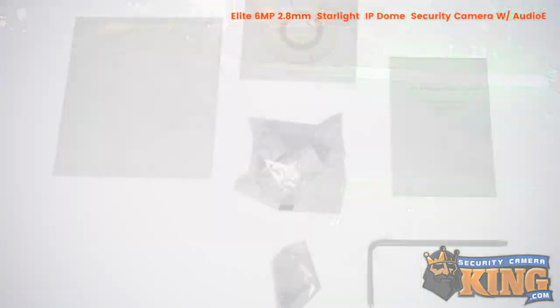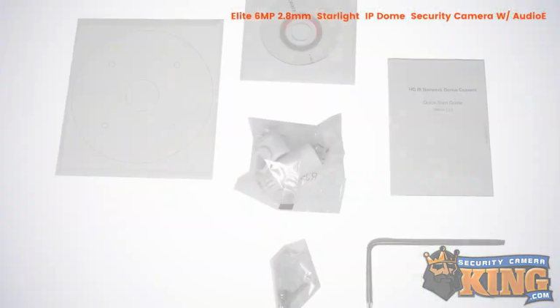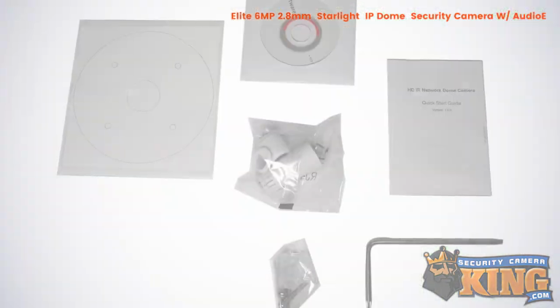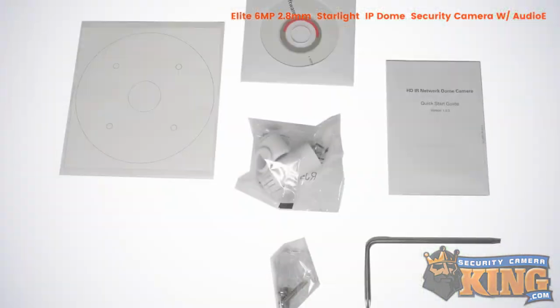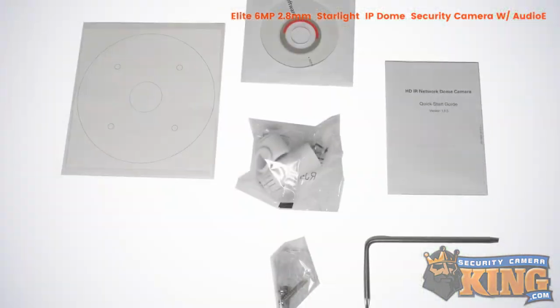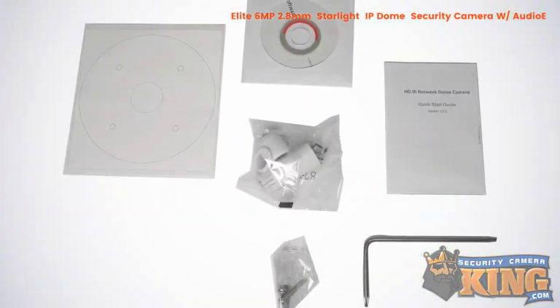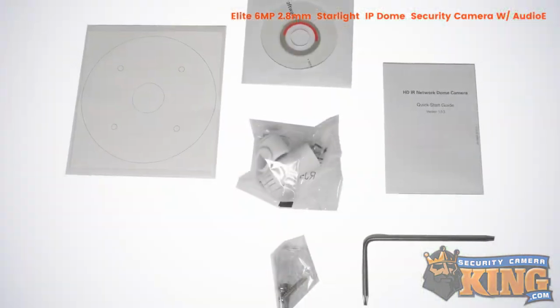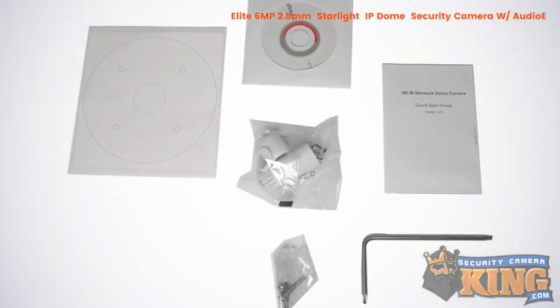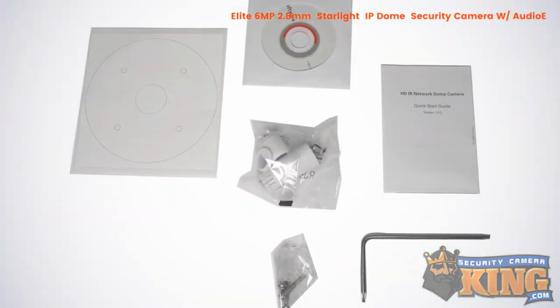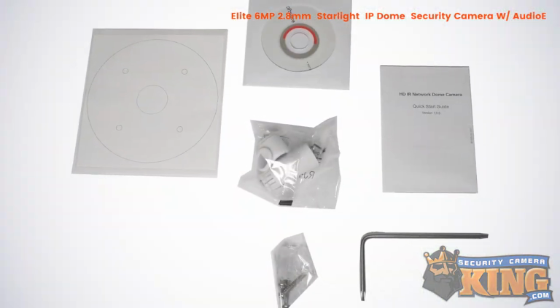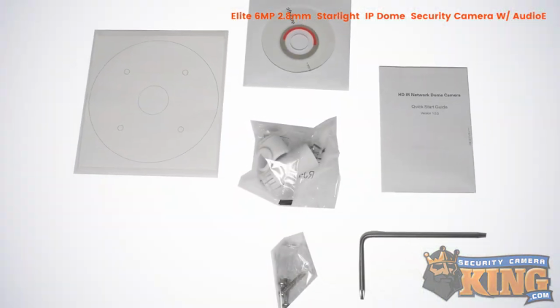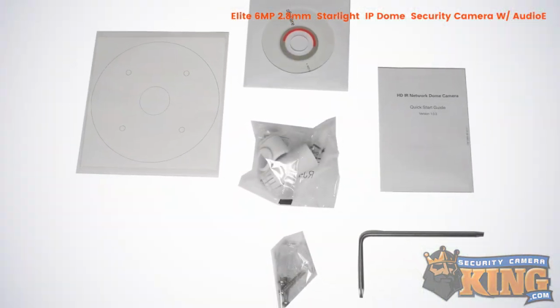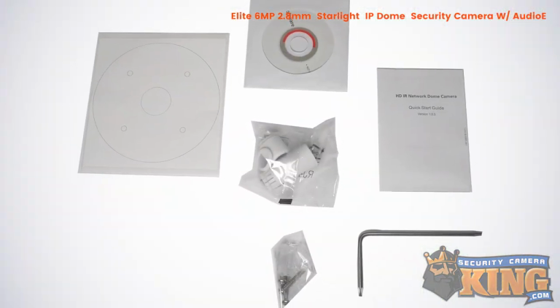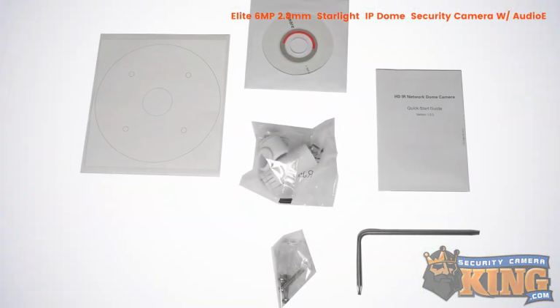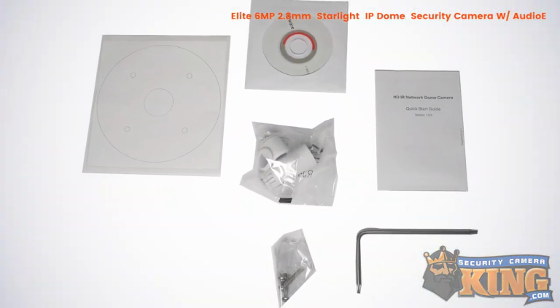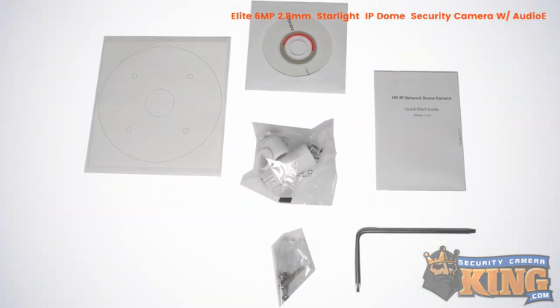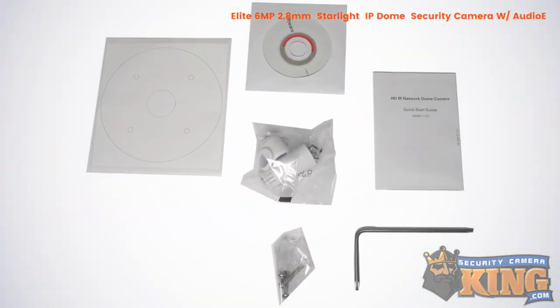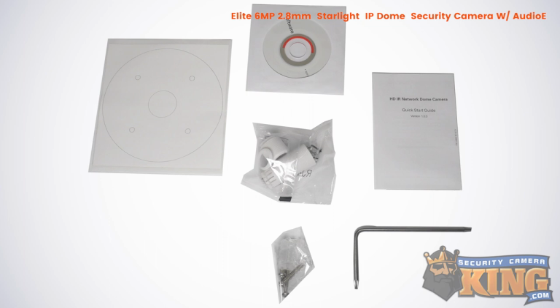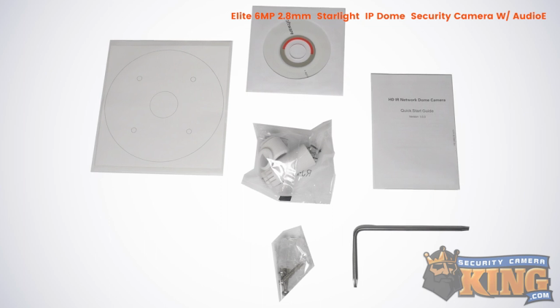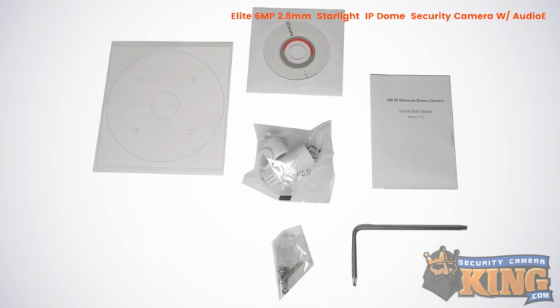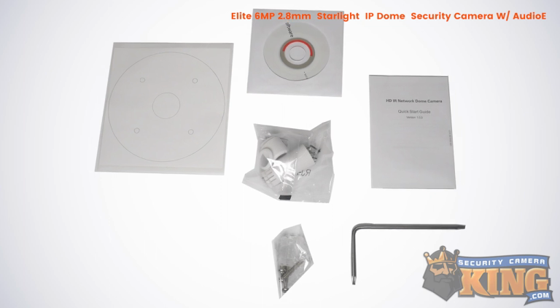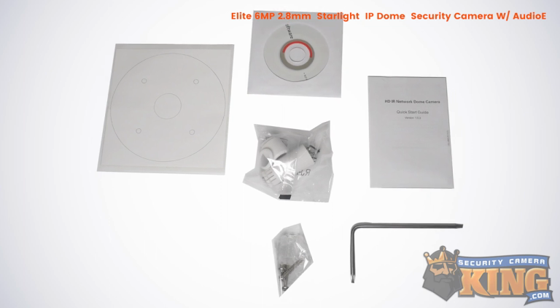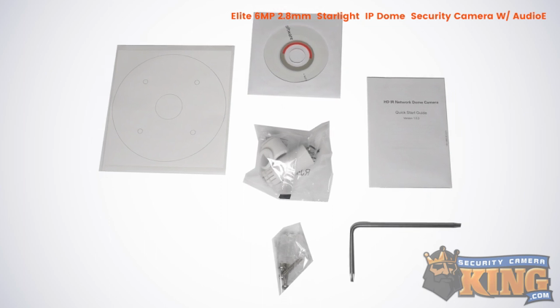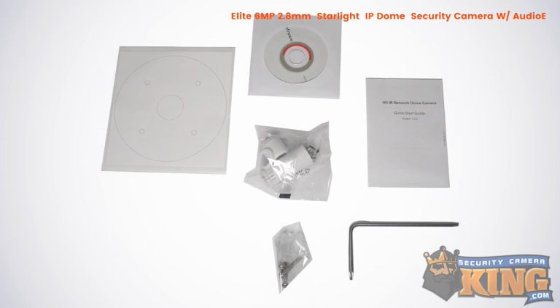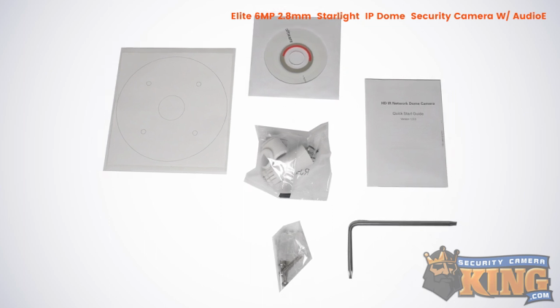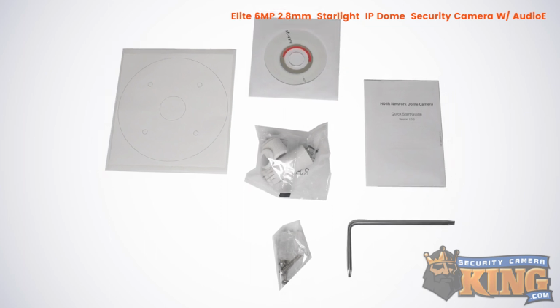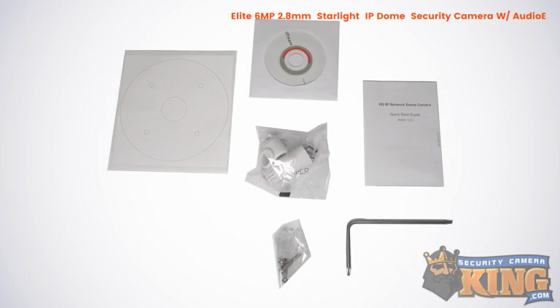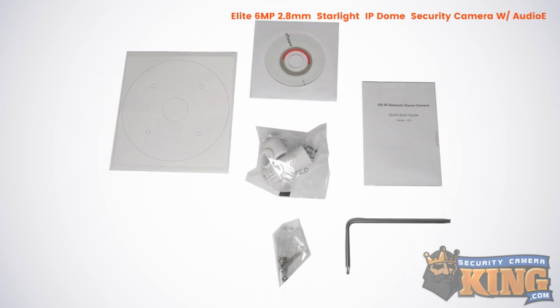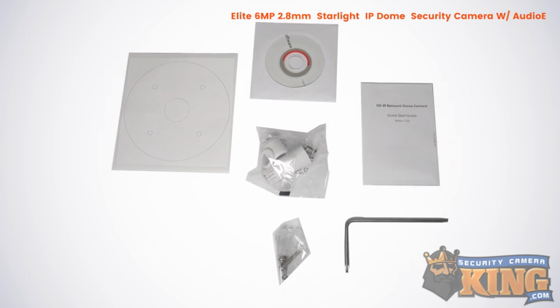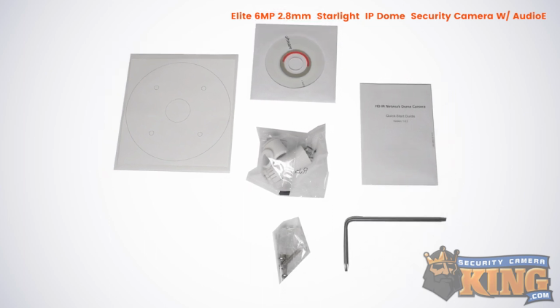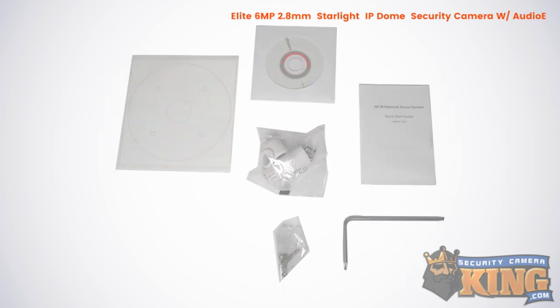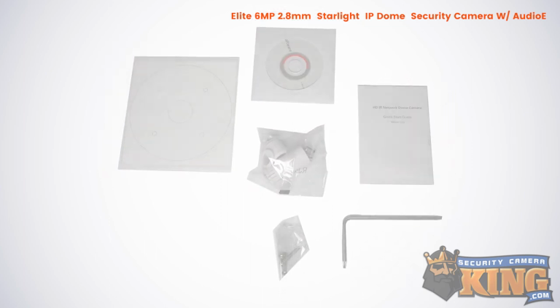Accessories include a mounting template, instruction manual, mounting screws, and a weather seal.